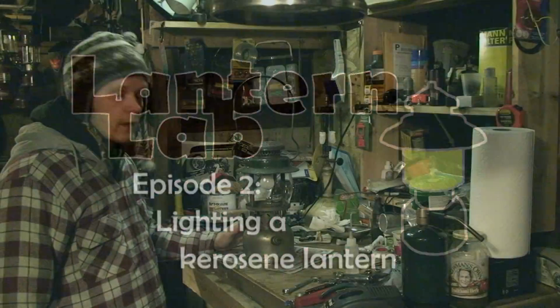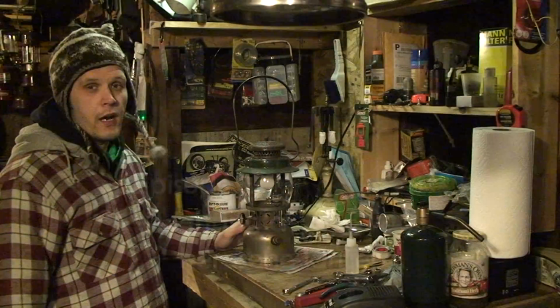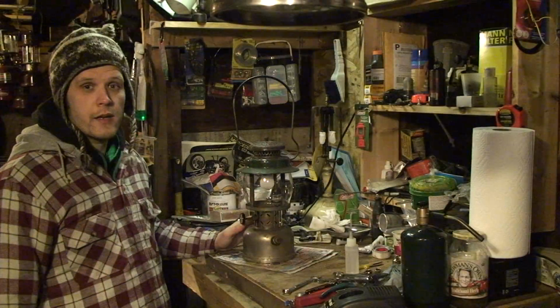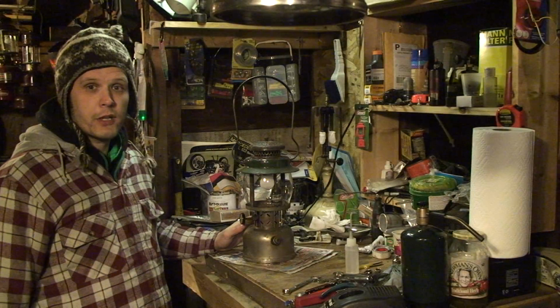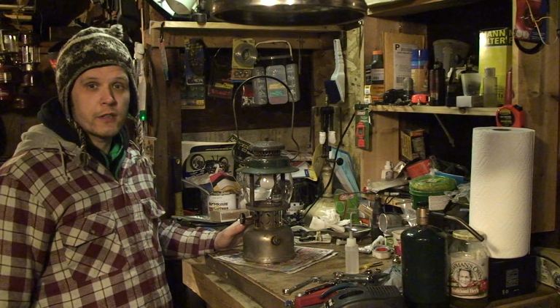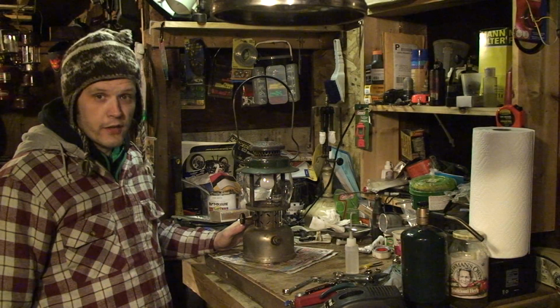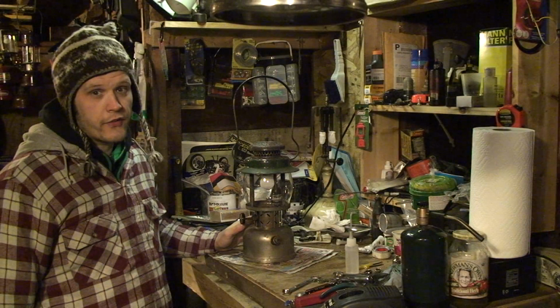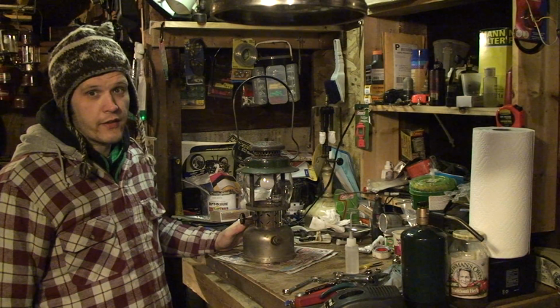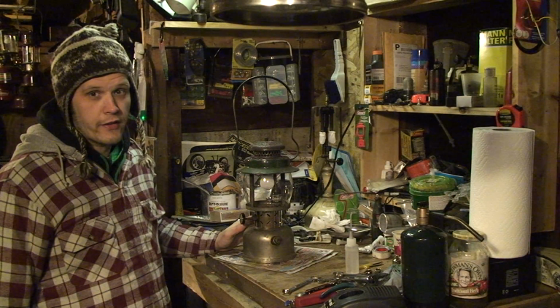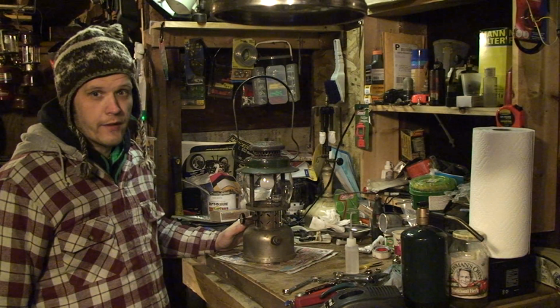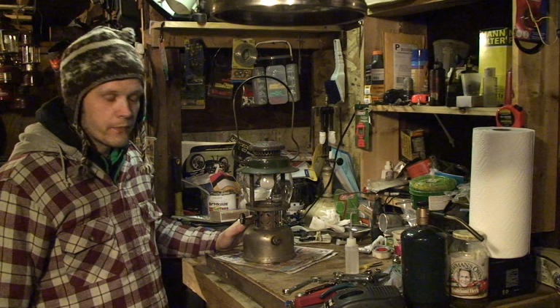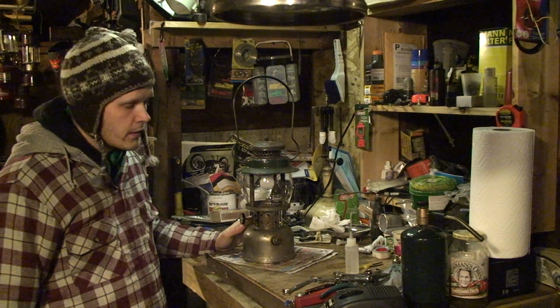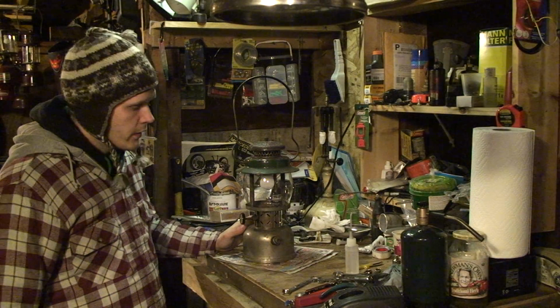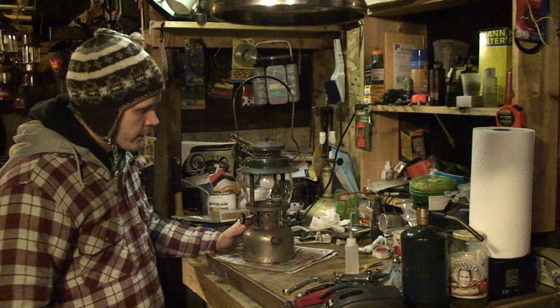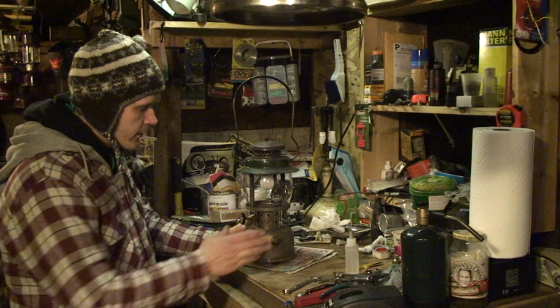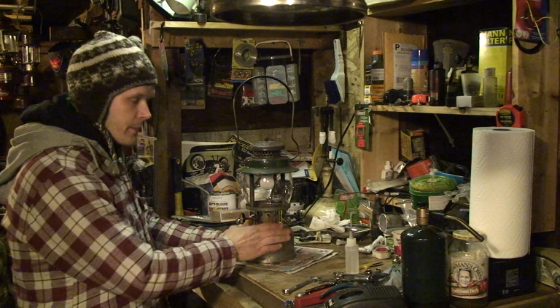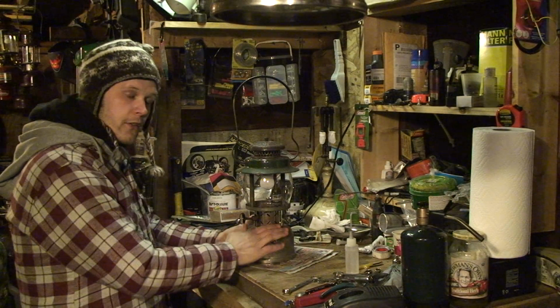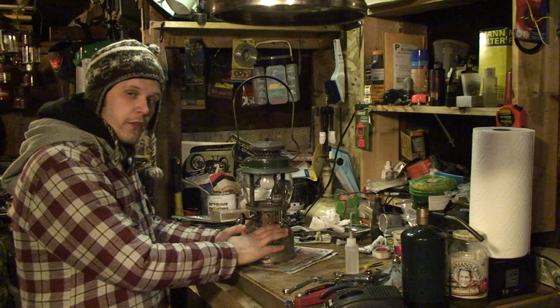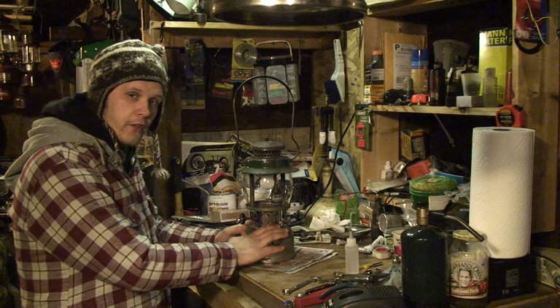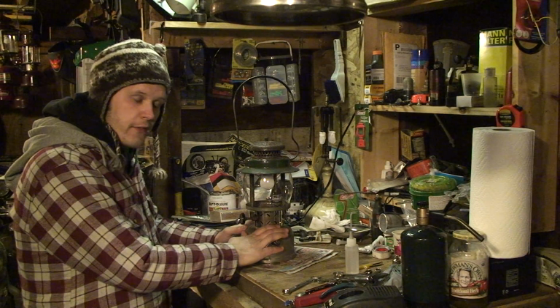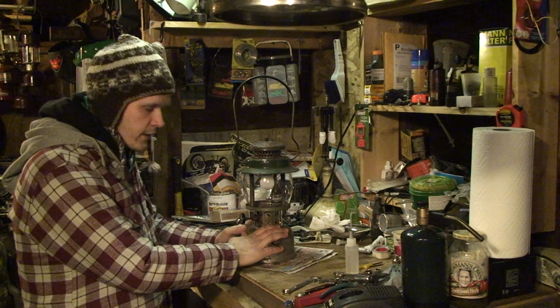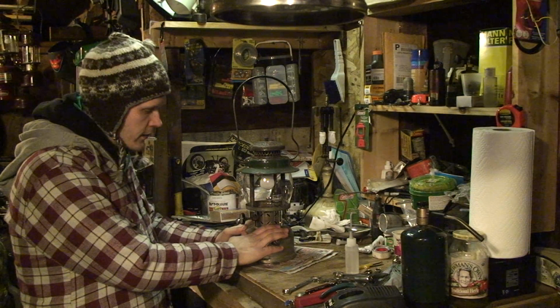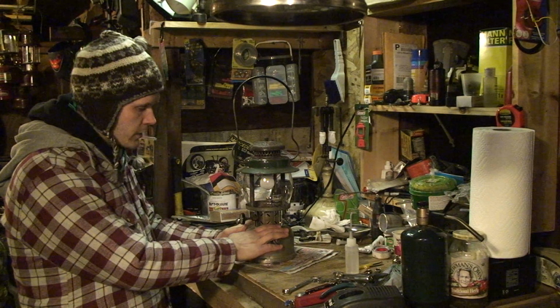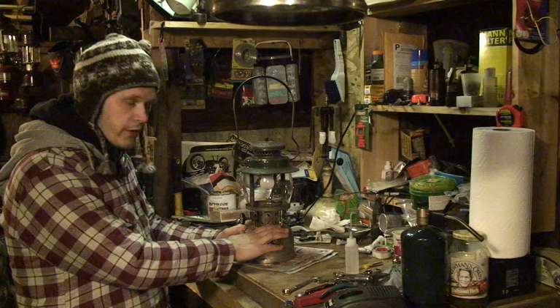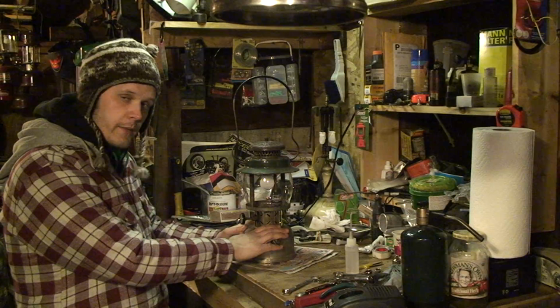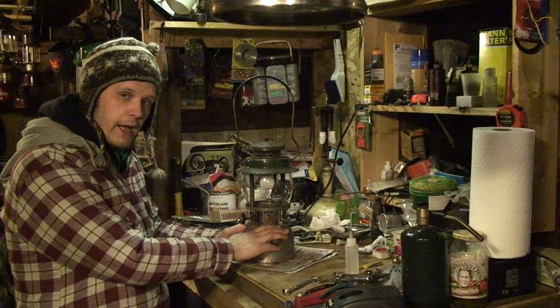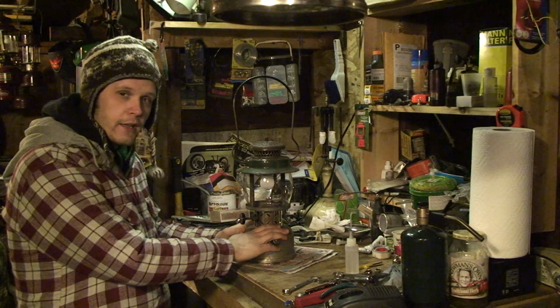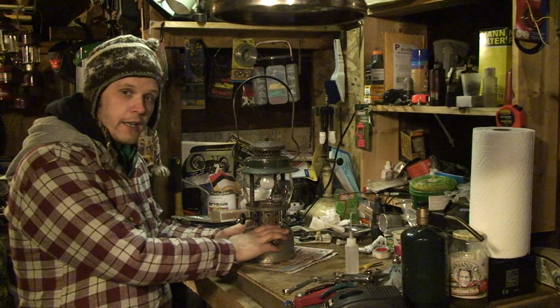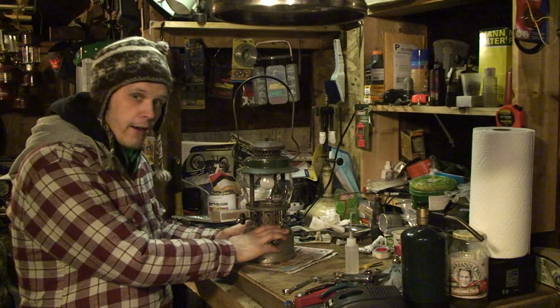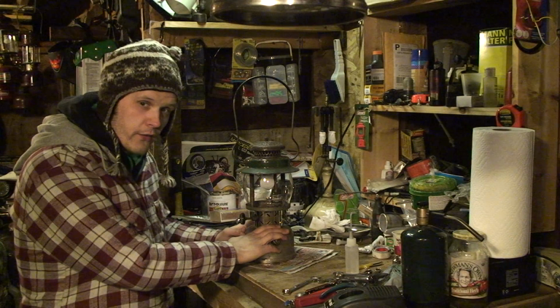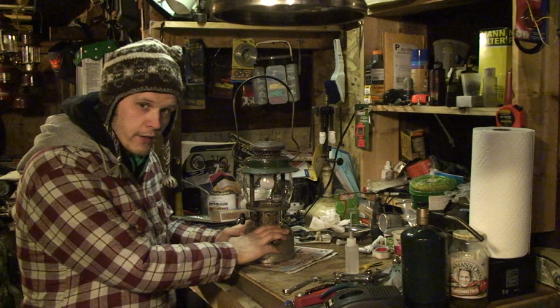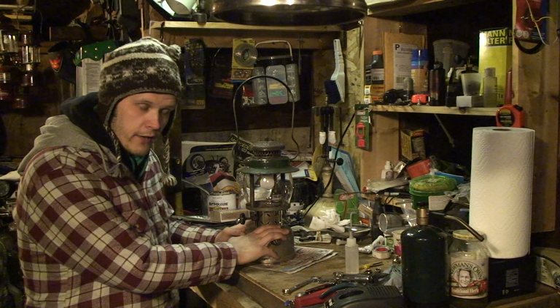Hi, I'm Kurt and this is Lantern Lab. Today I've got my 237 down and we're going to talk about how to light a kerosene lantern.